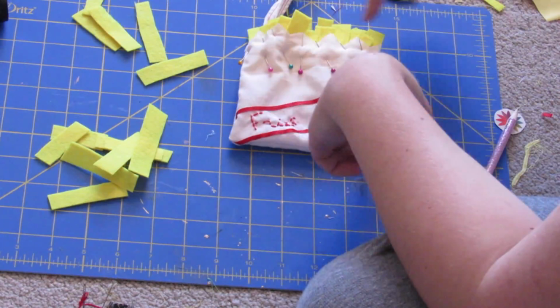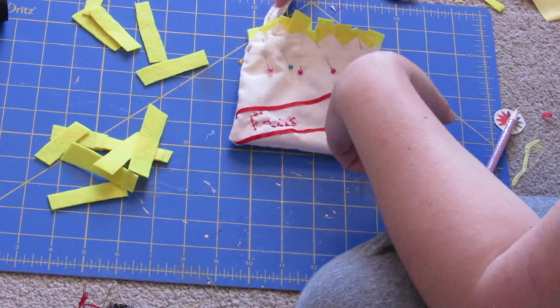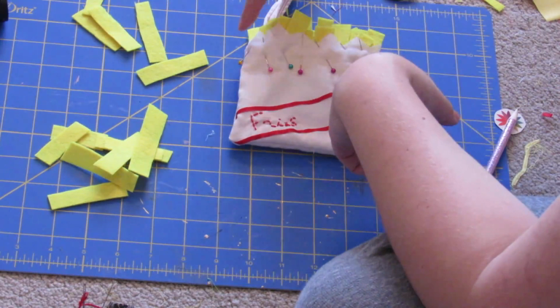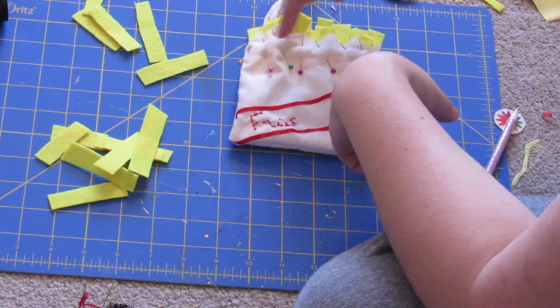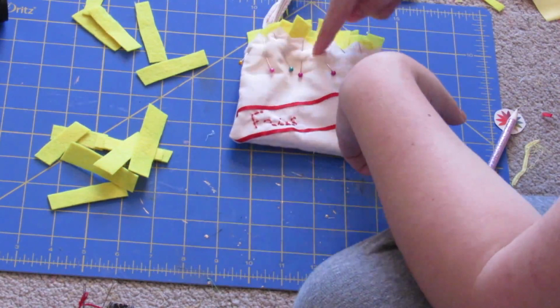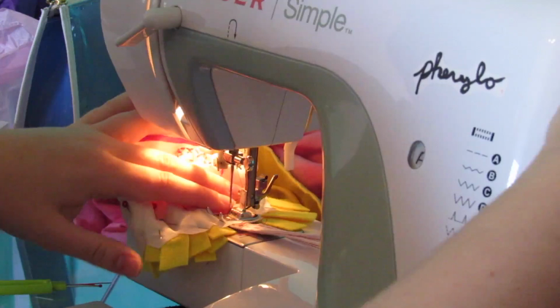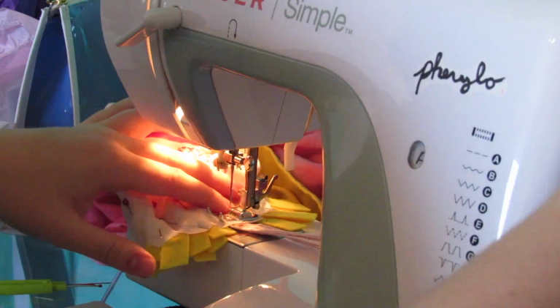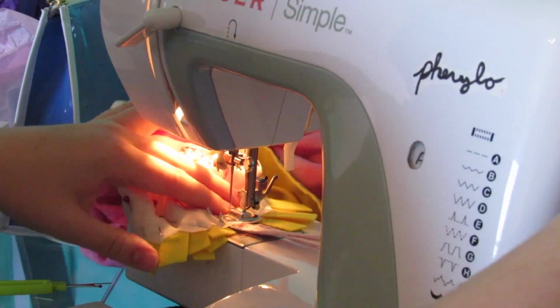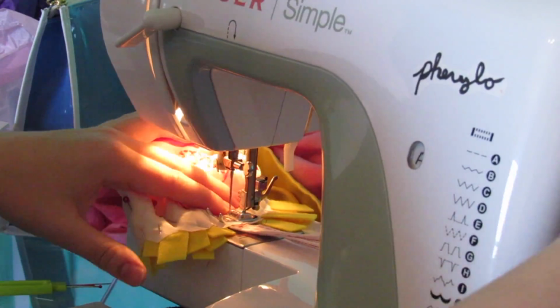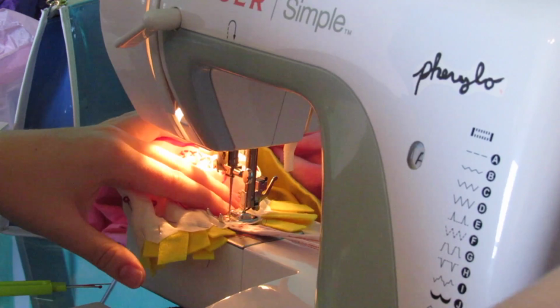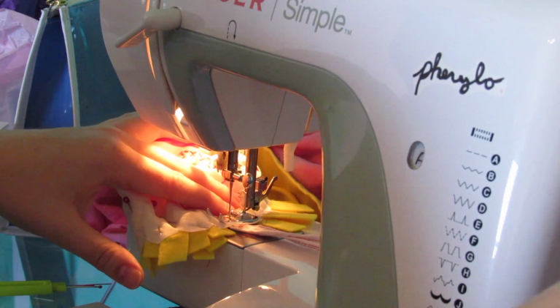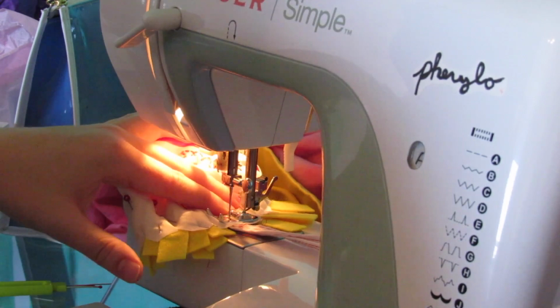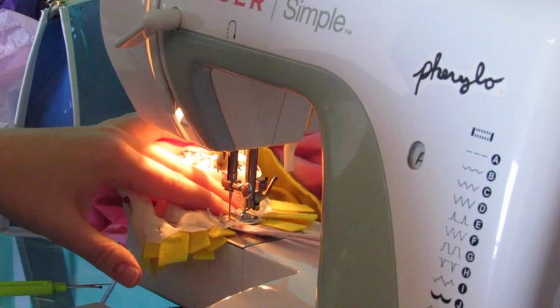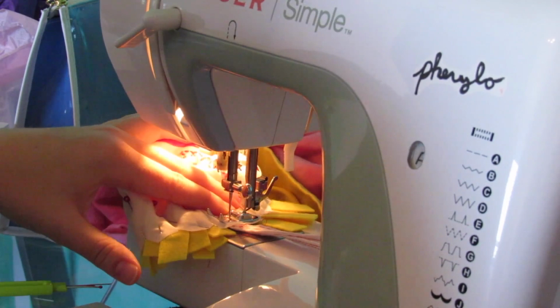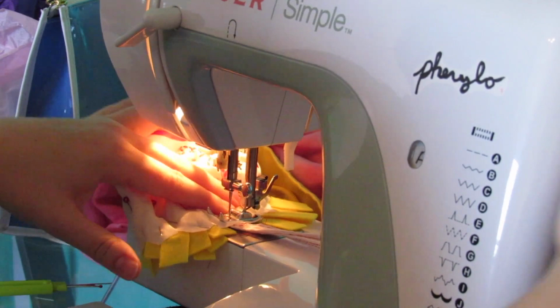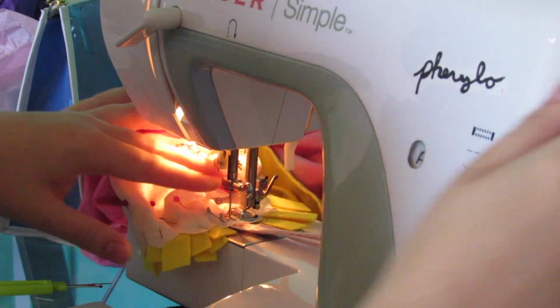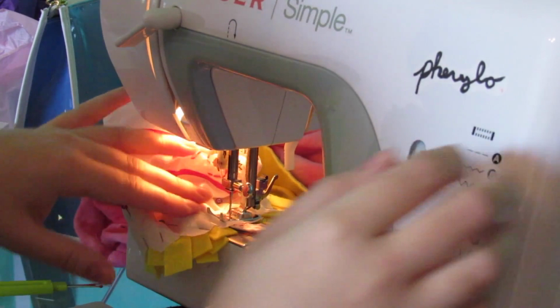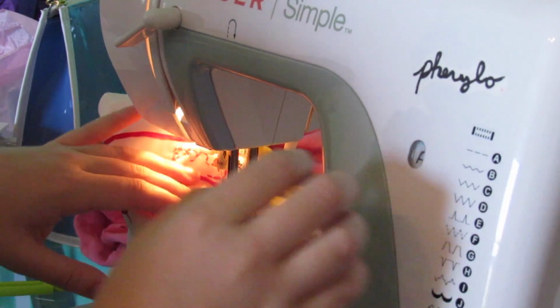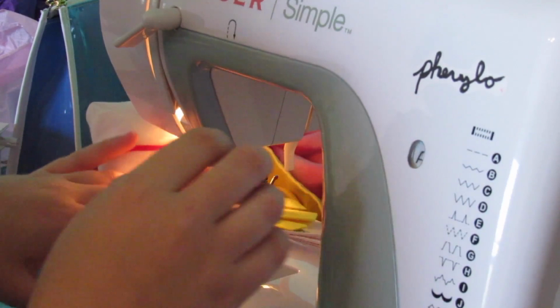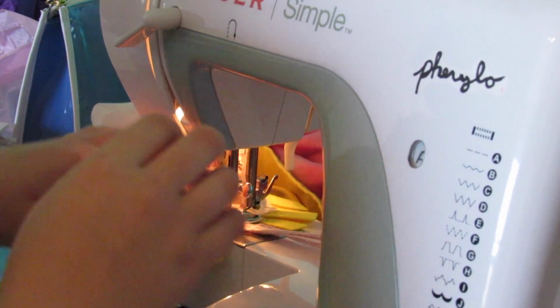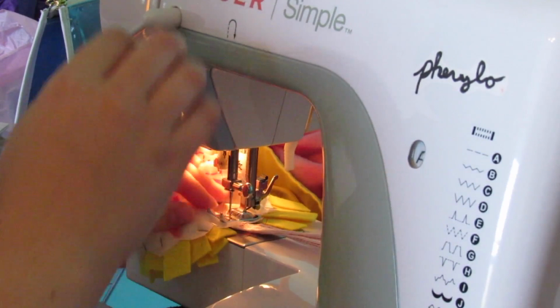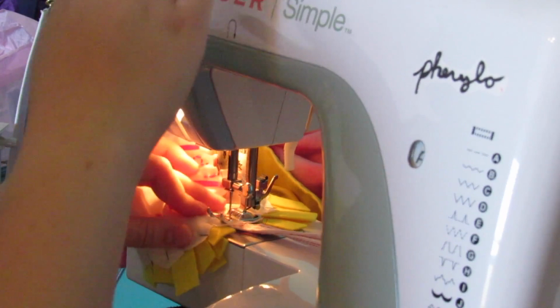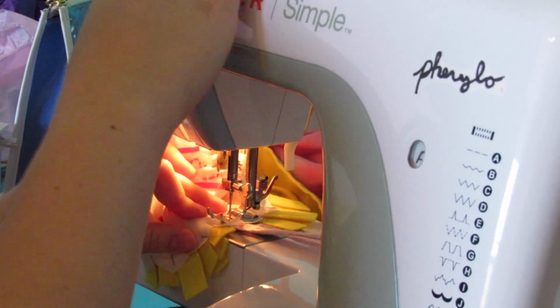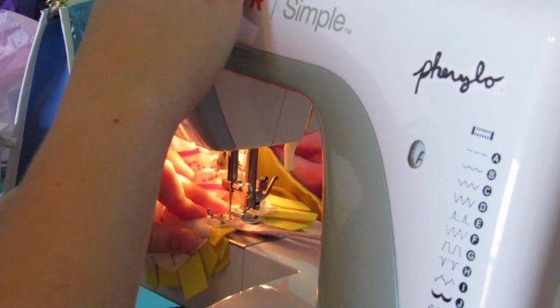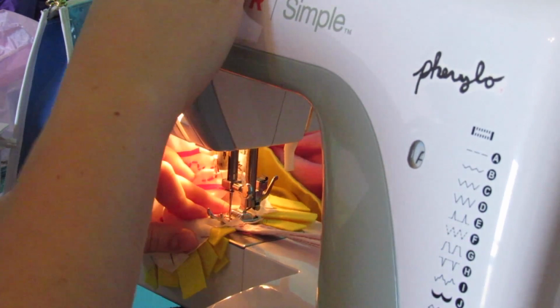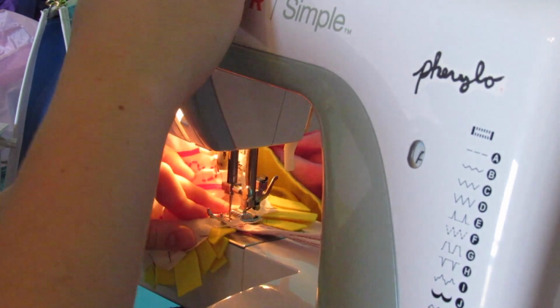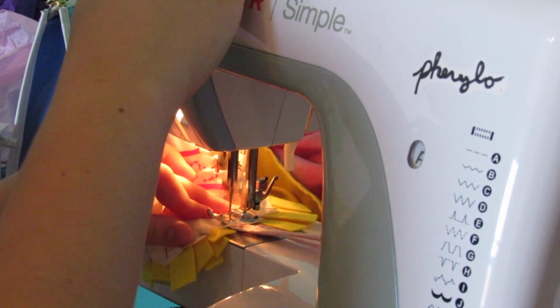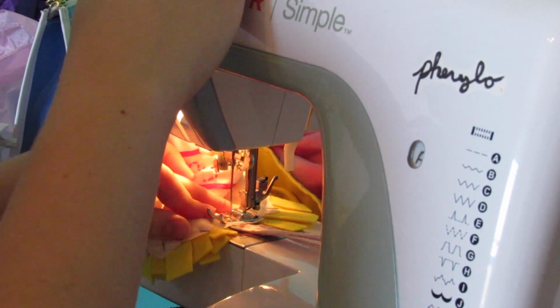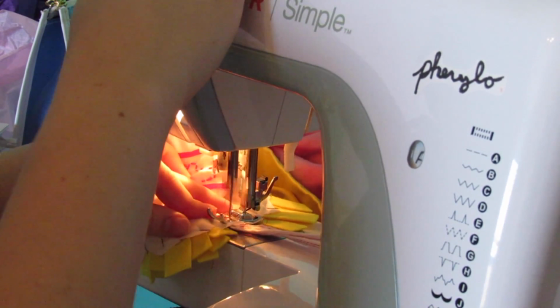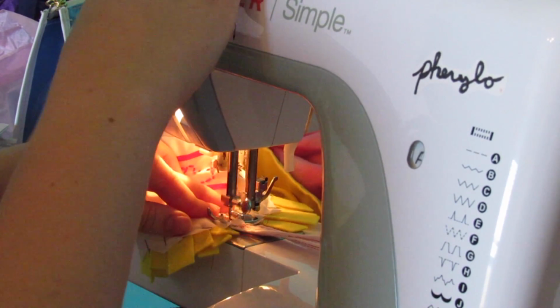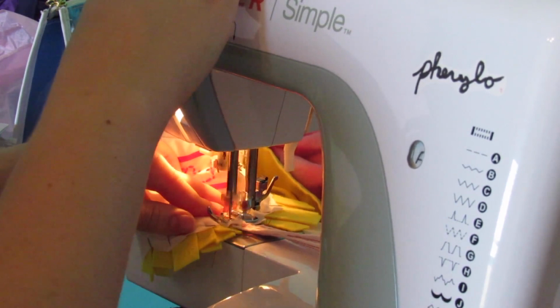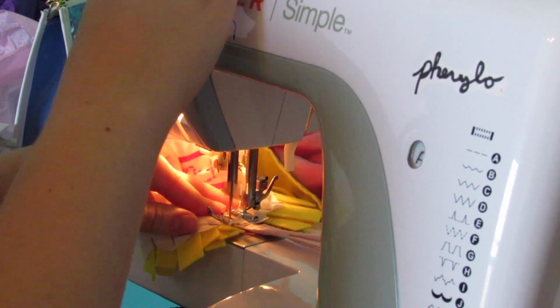Once that's finished, you just go ahead and stitch it down and you are finished with the bag.